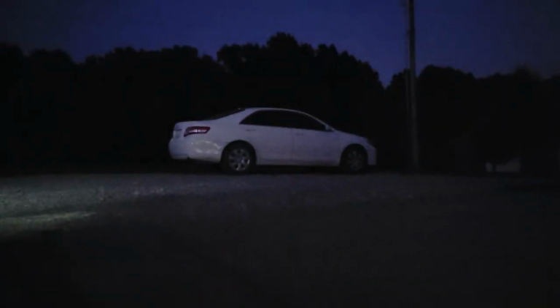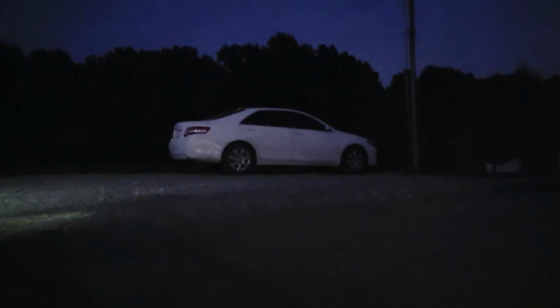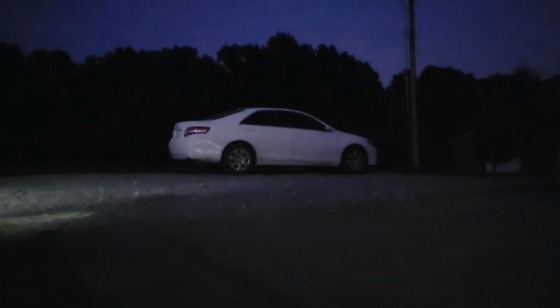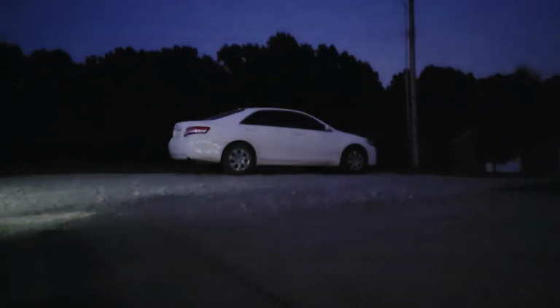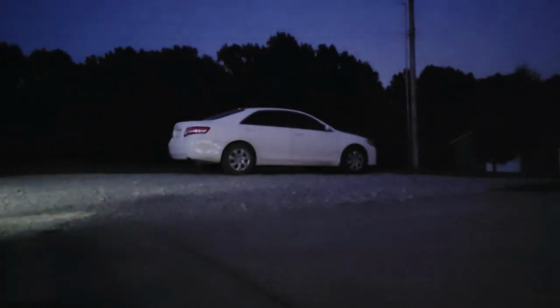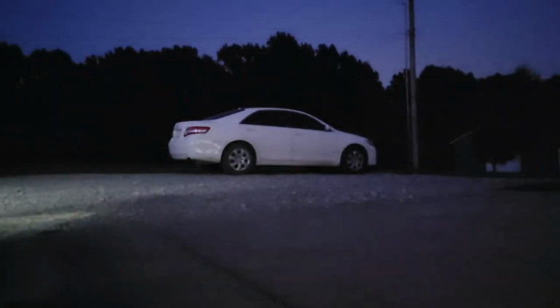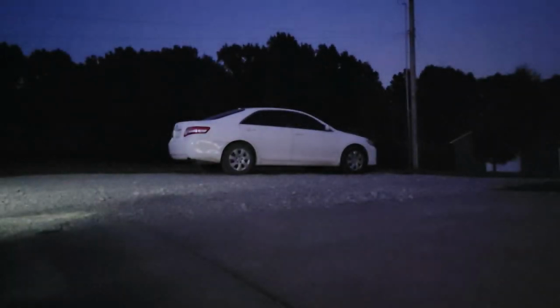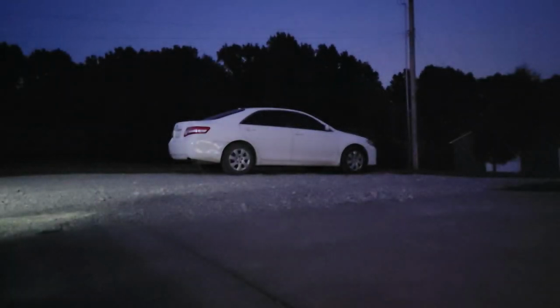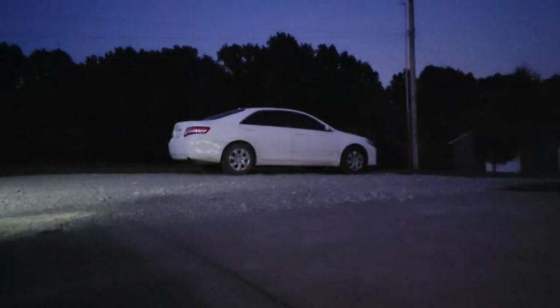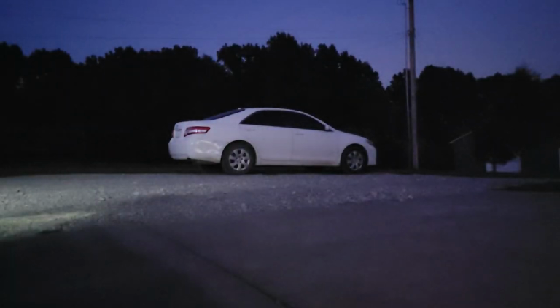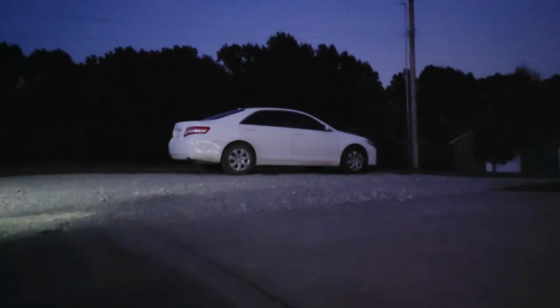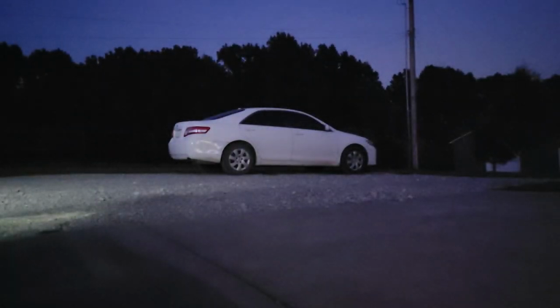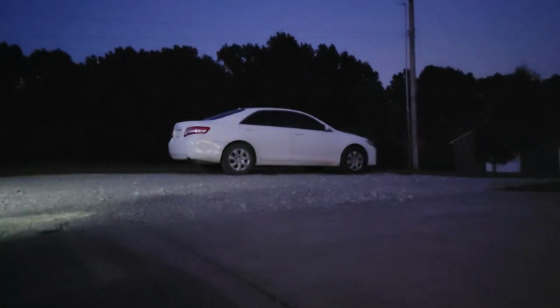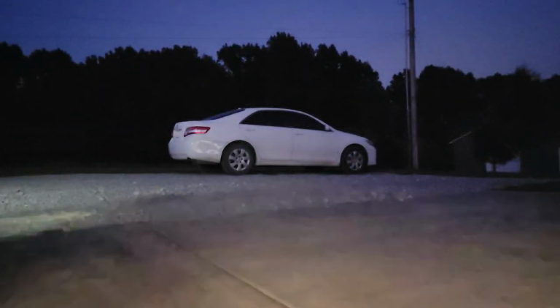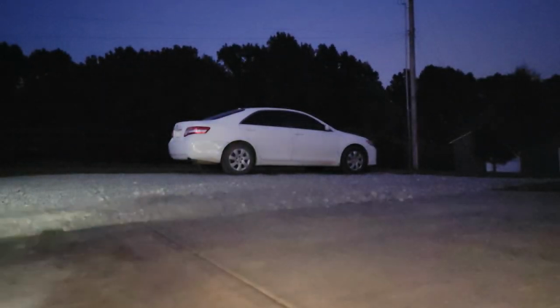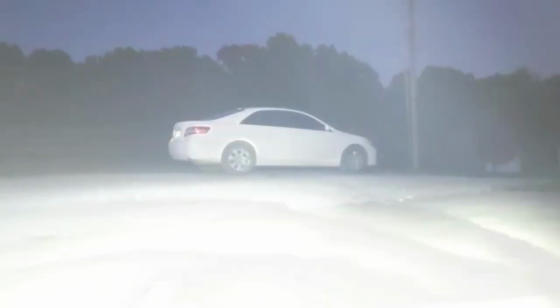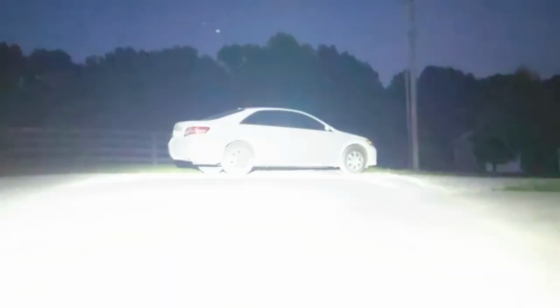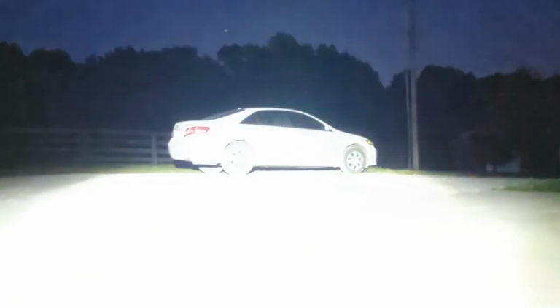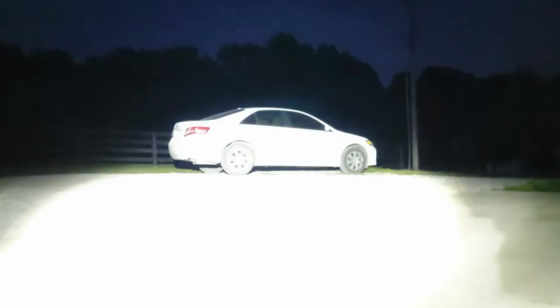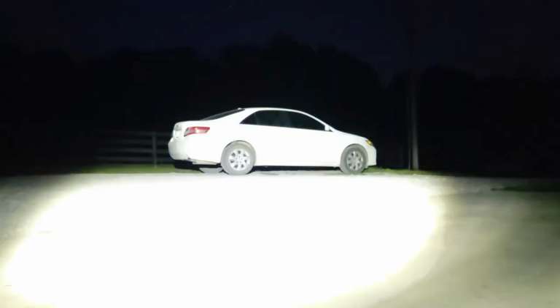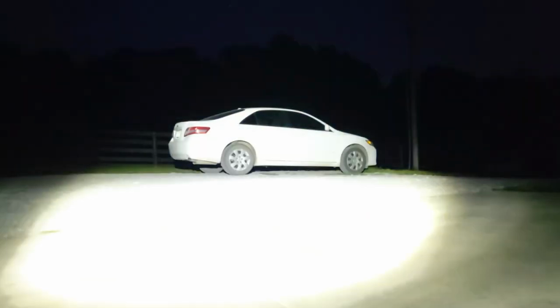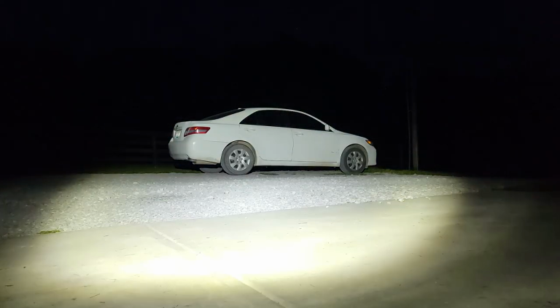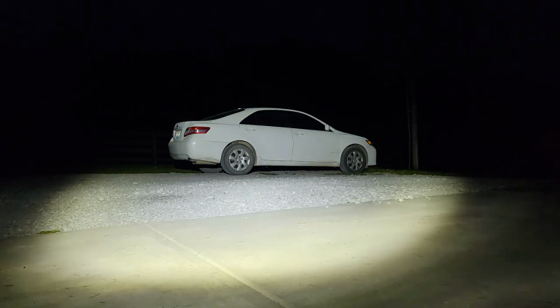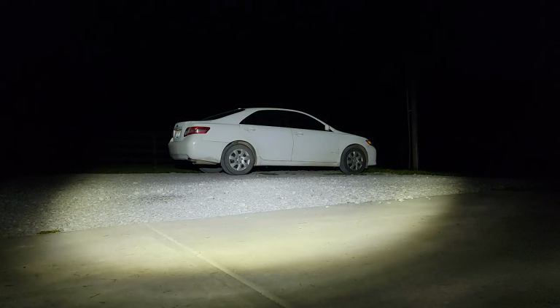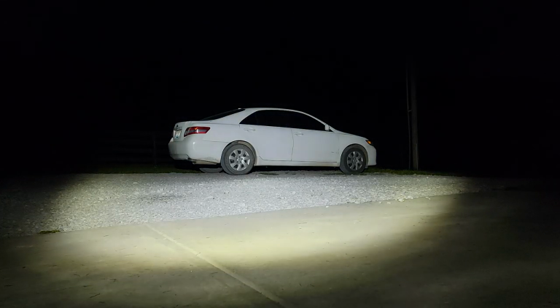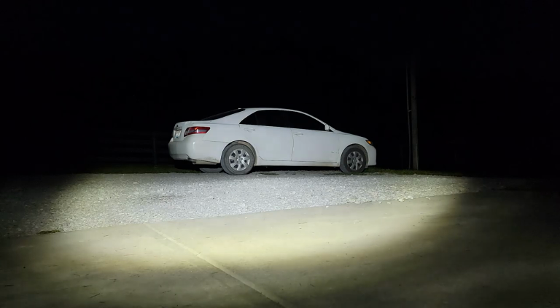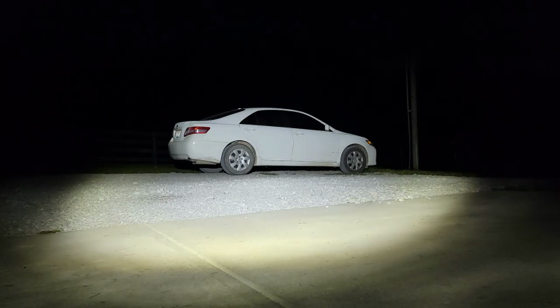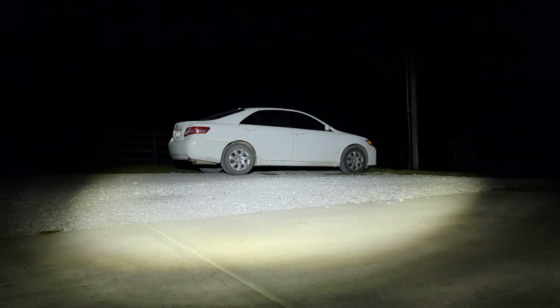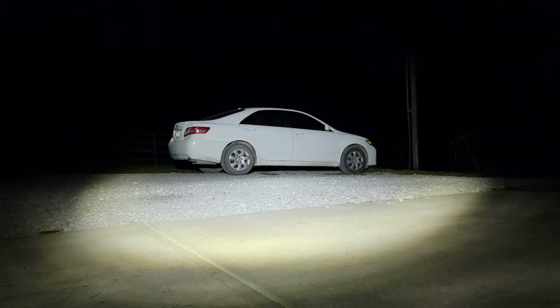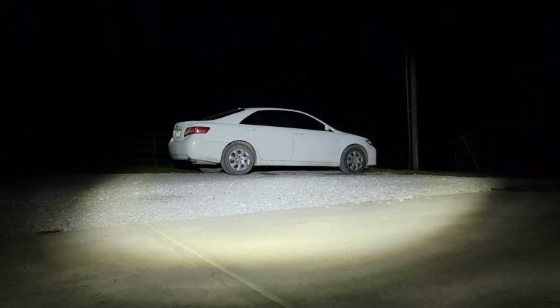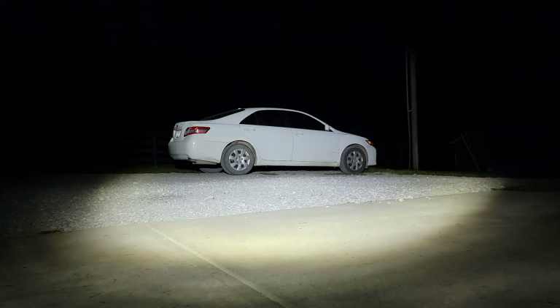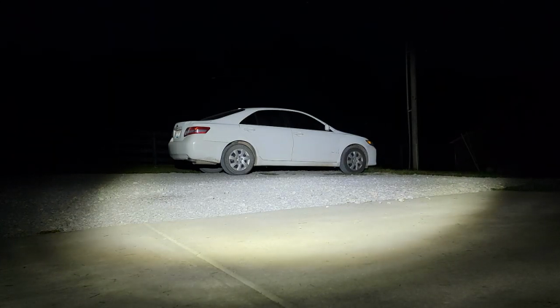Okay, here is the Rigid light shining on the car.